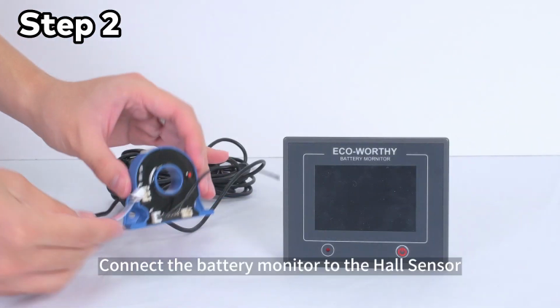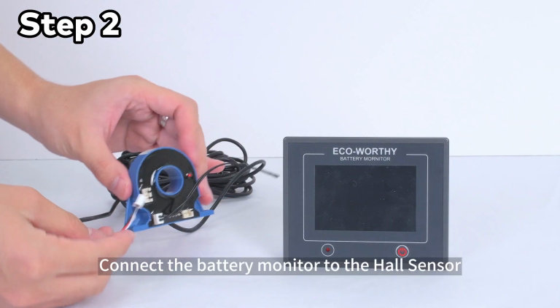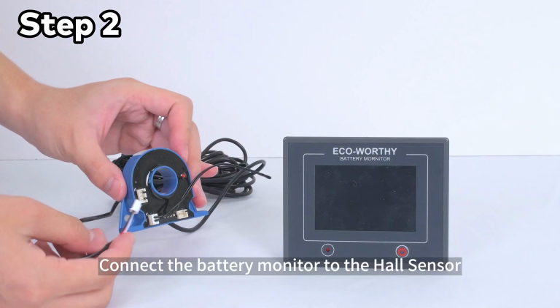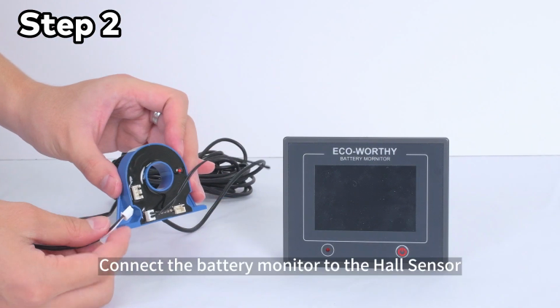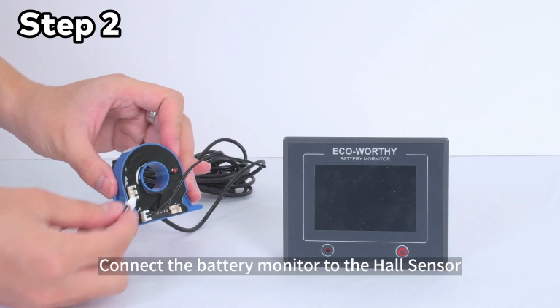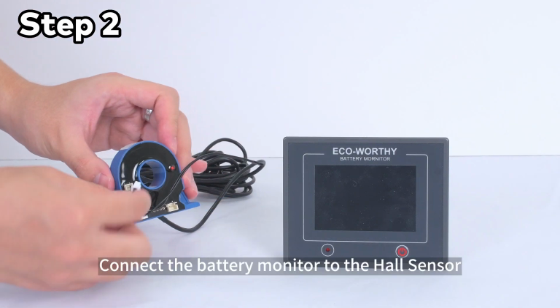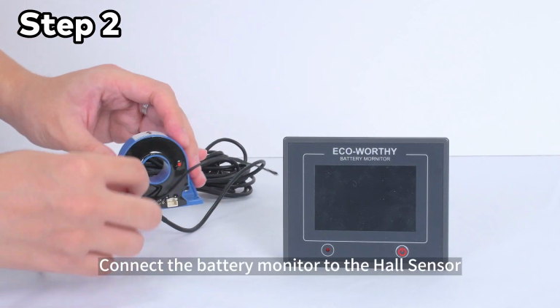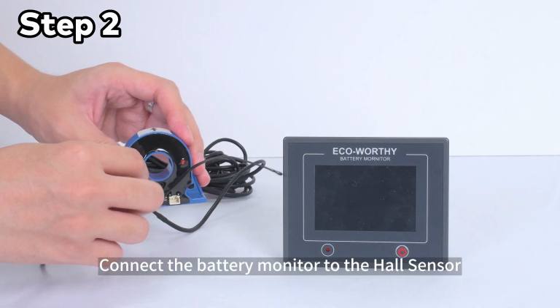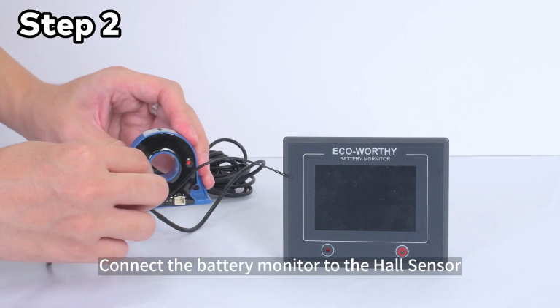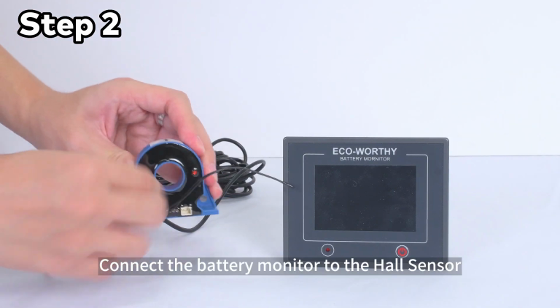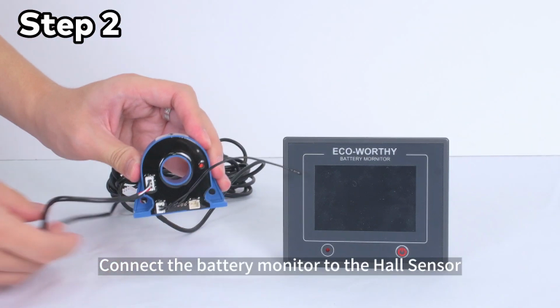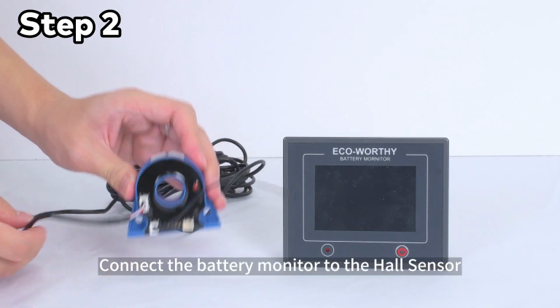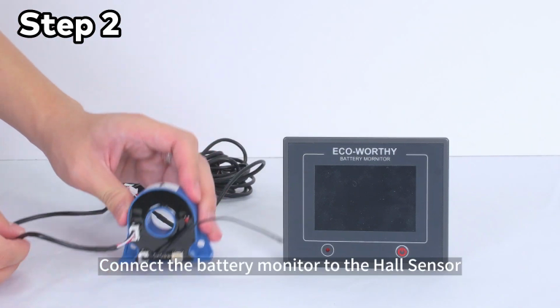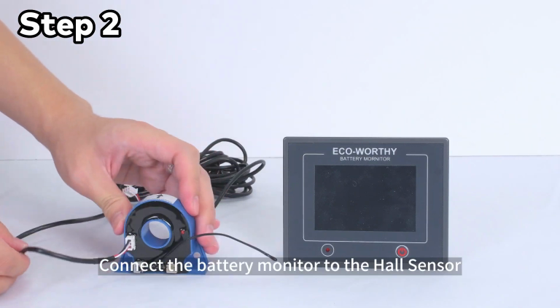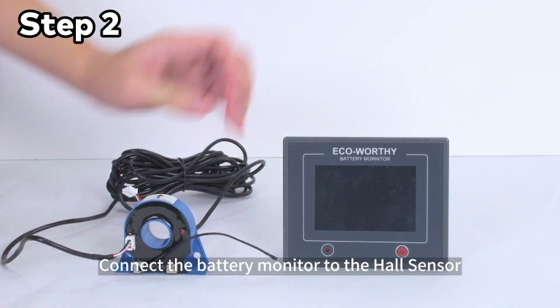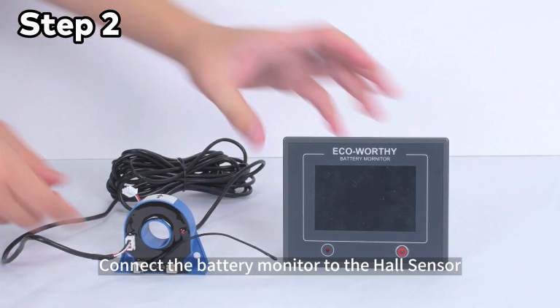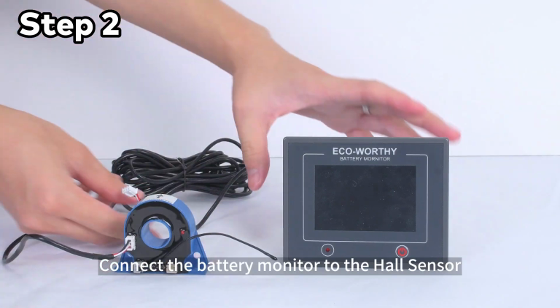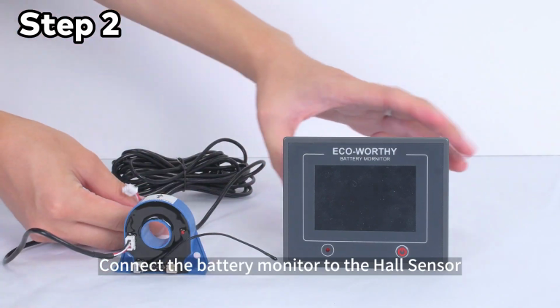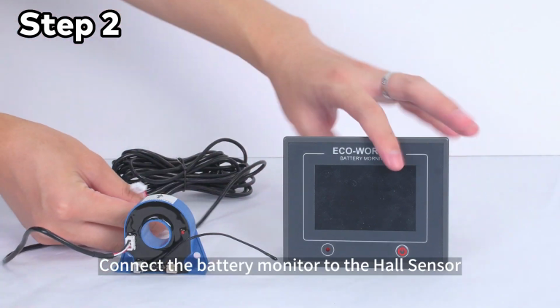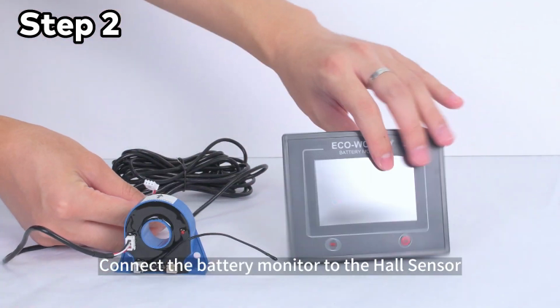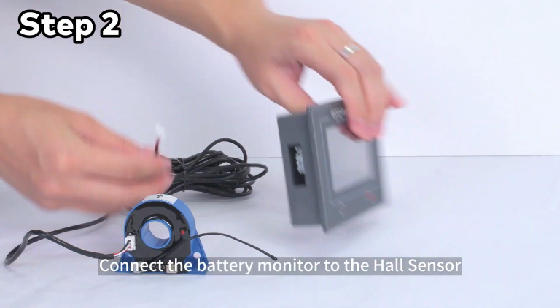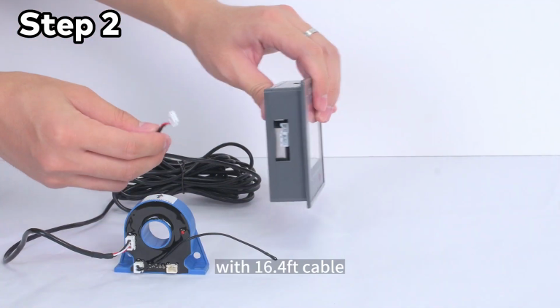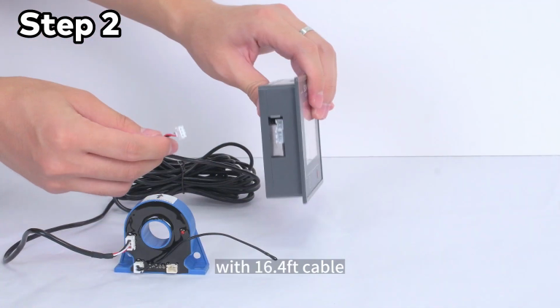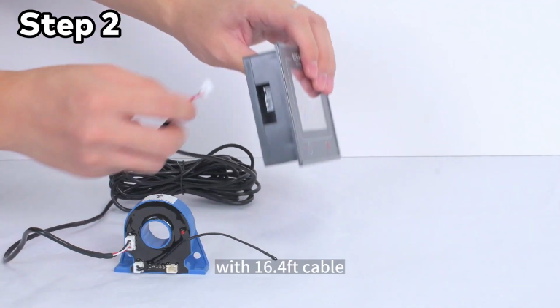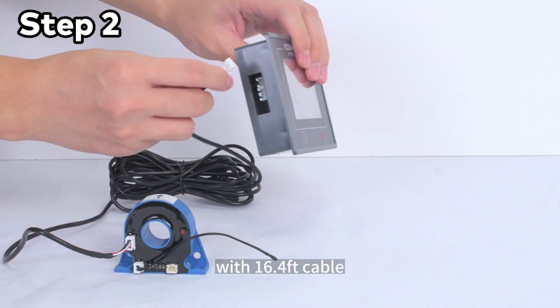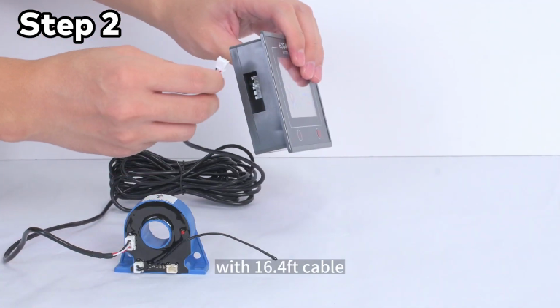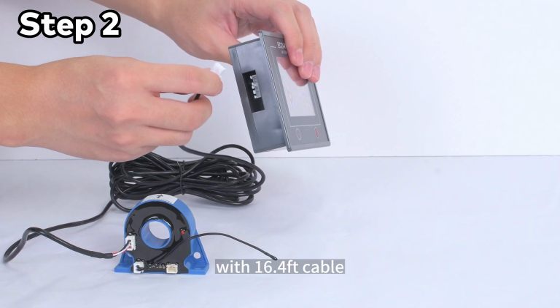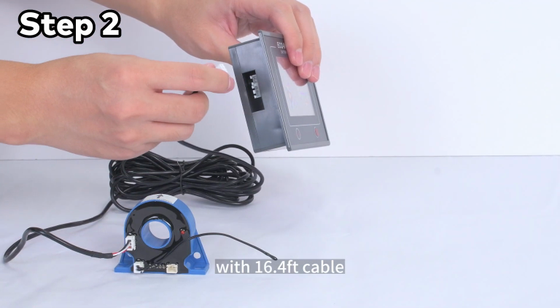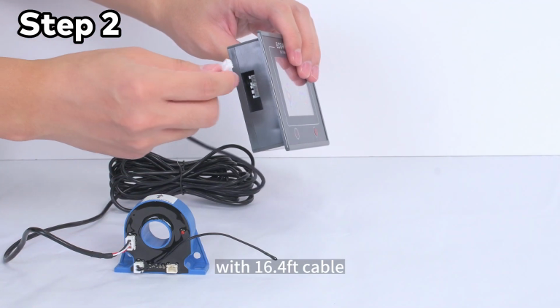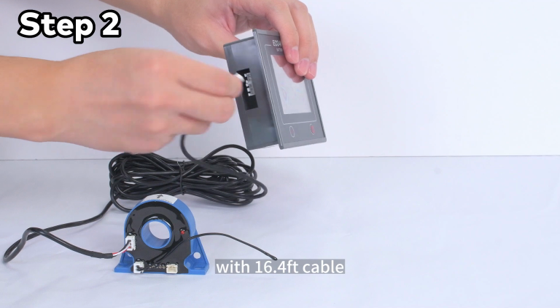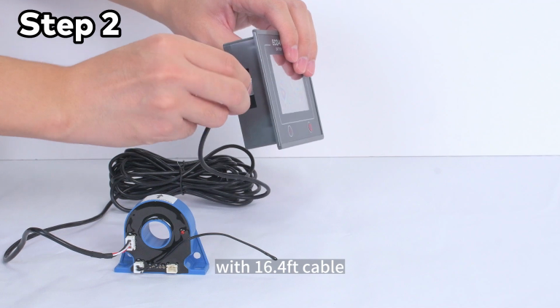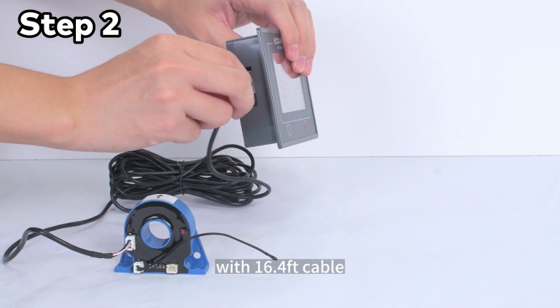Step 2: Connect the battery monitor to the hall sensor using the 16.4 feet cable.